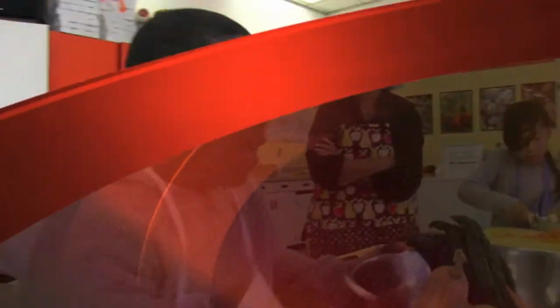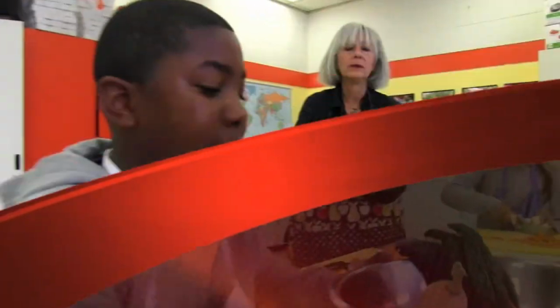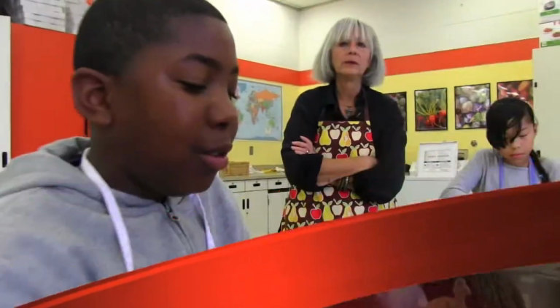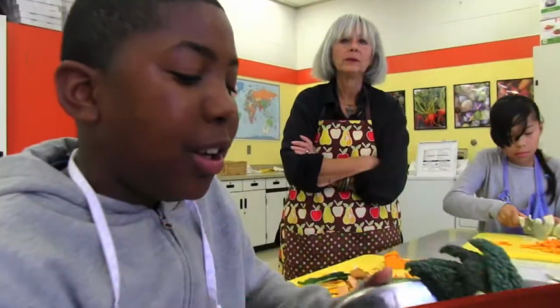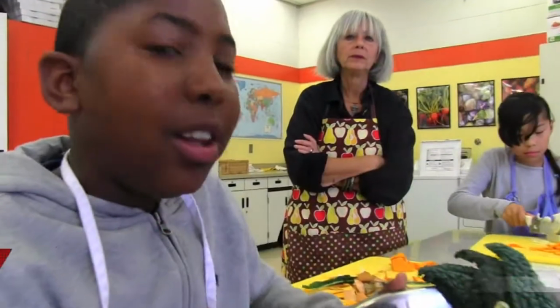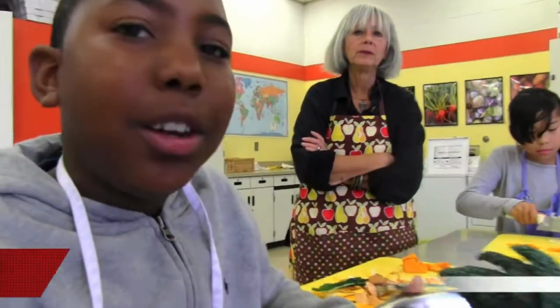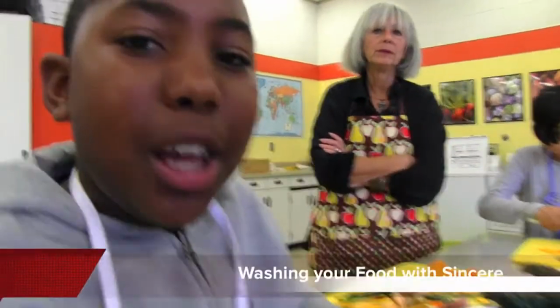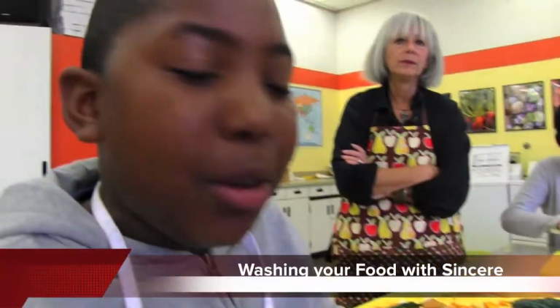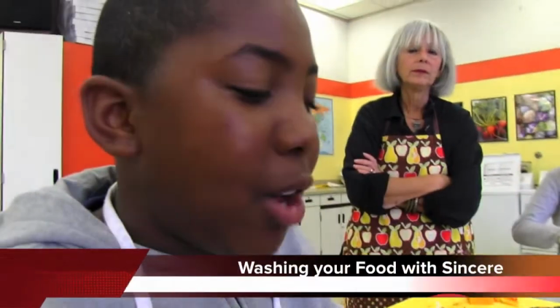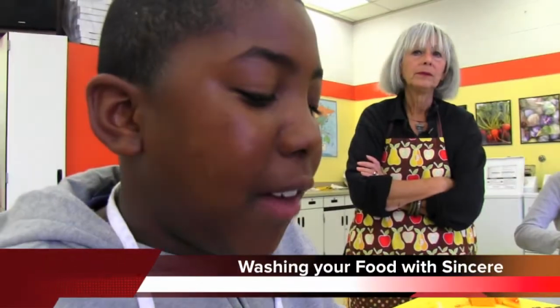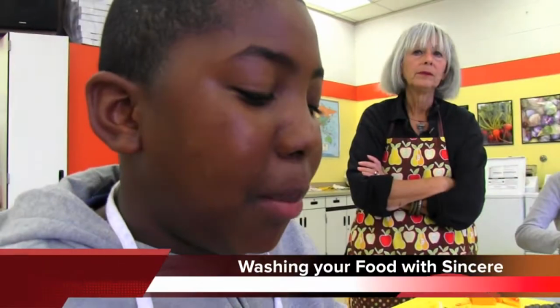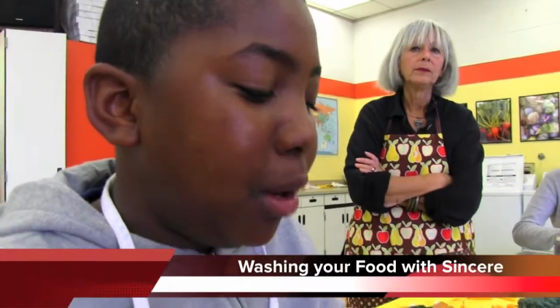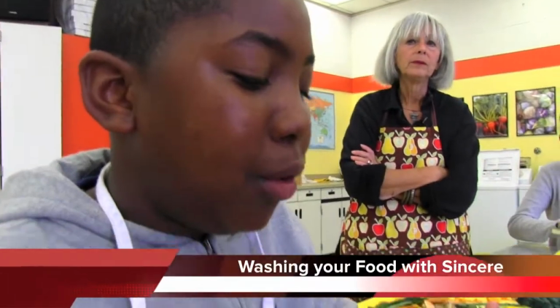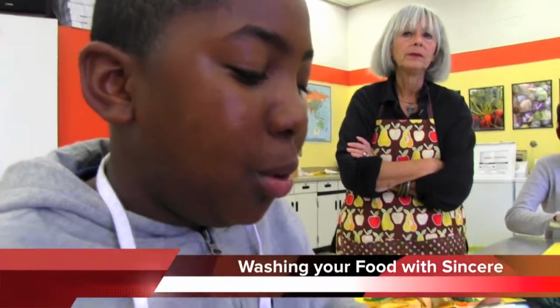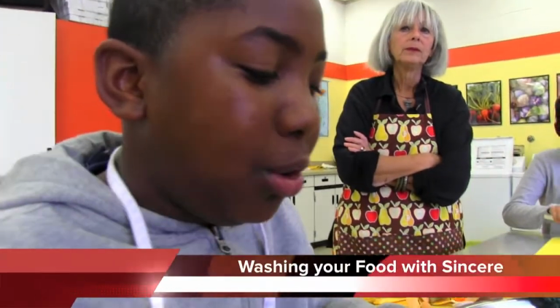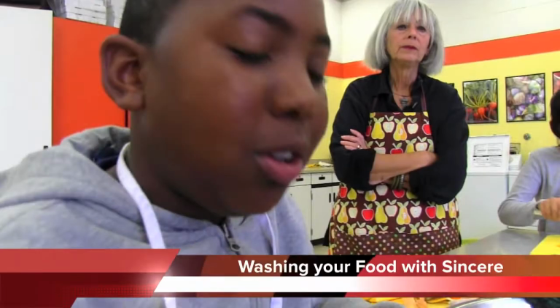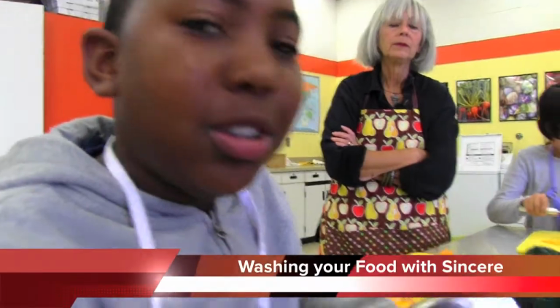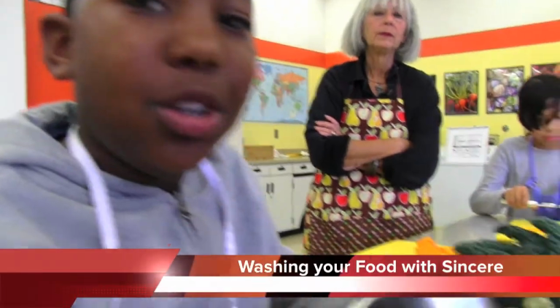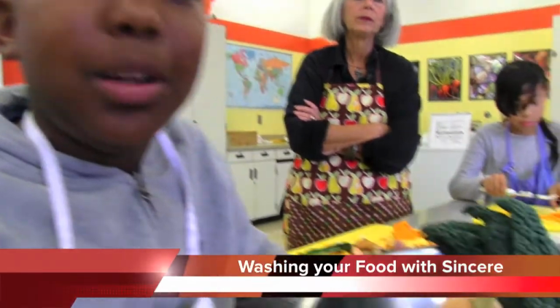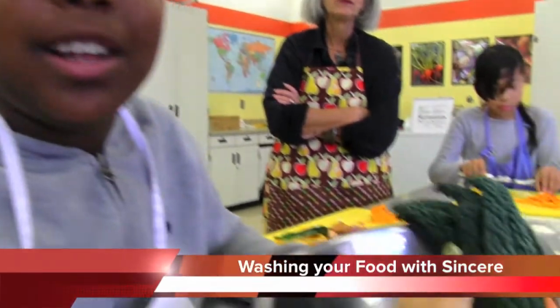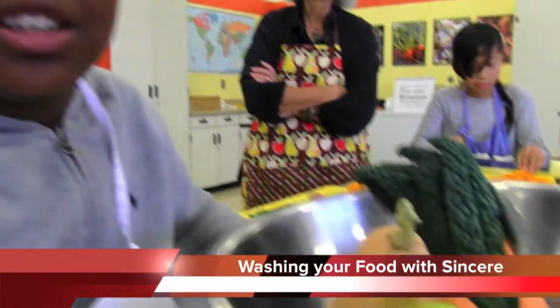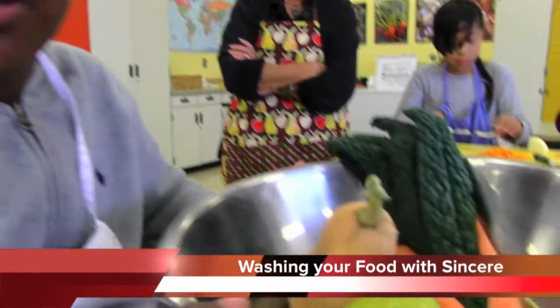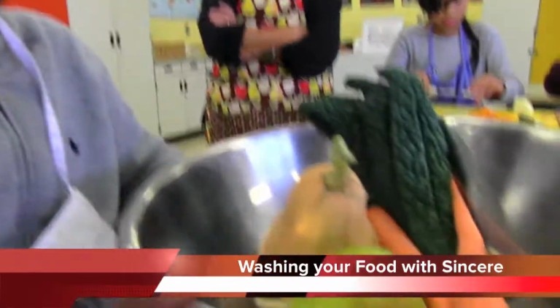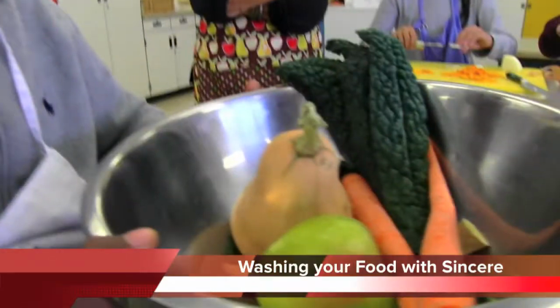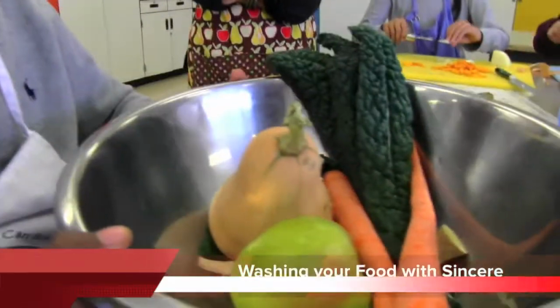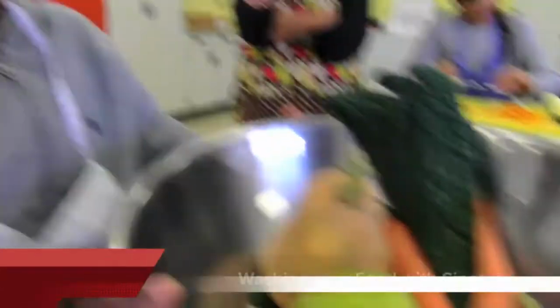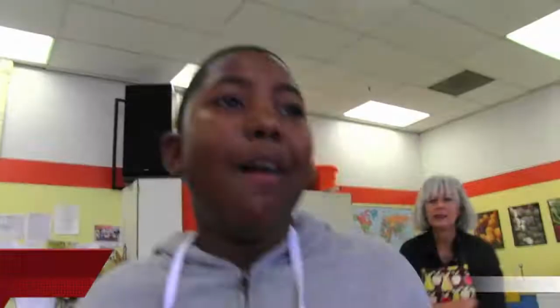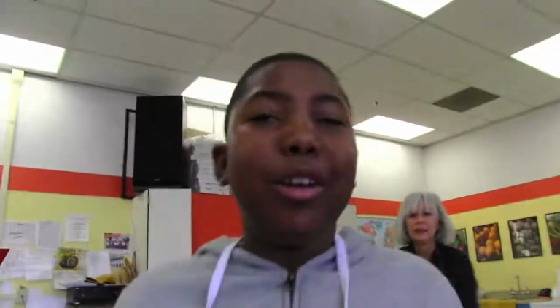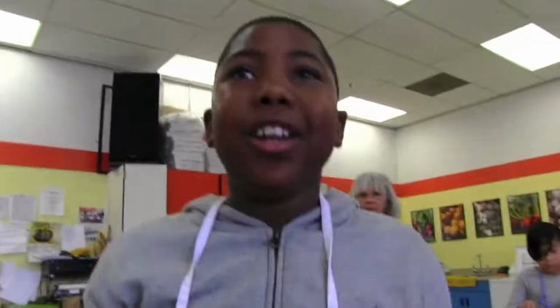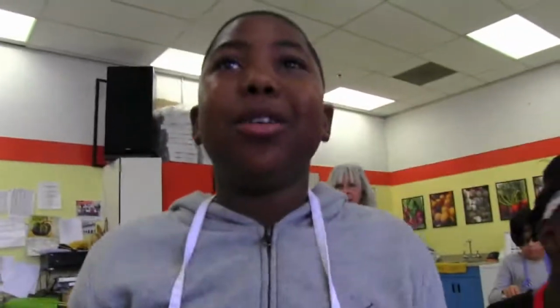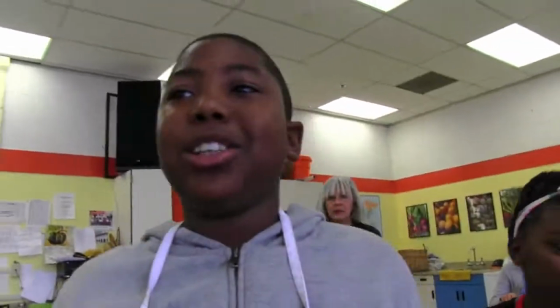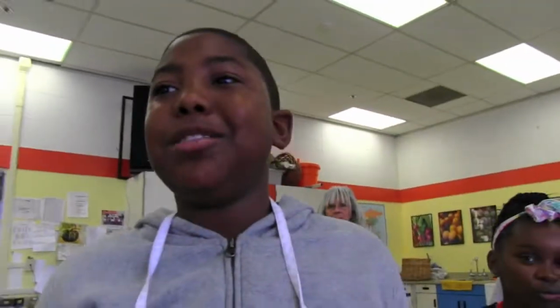When you get to your table, you have a bowl of food. Don't assume that it's clean — we need to go wash it.